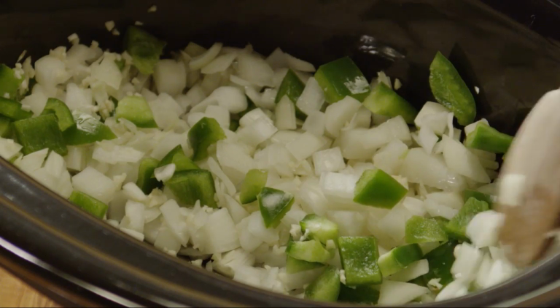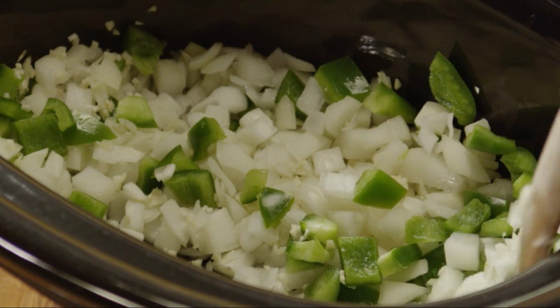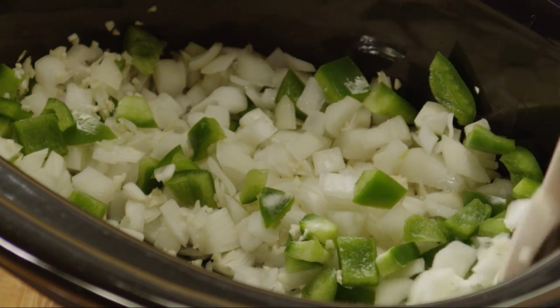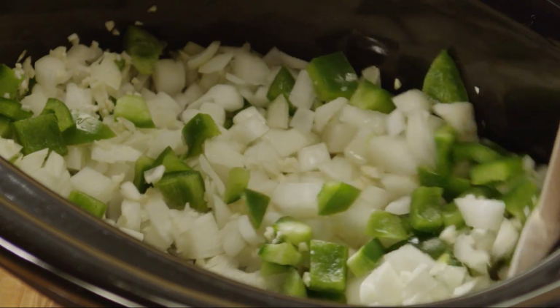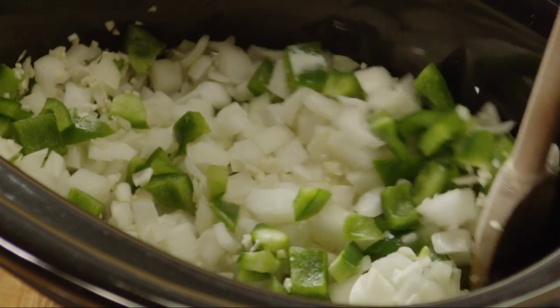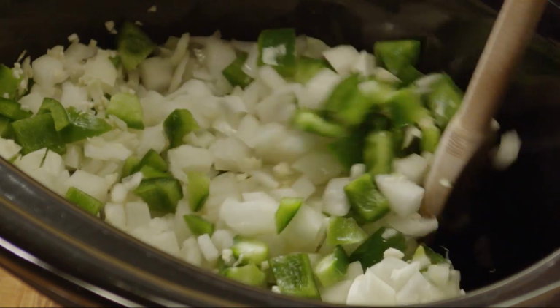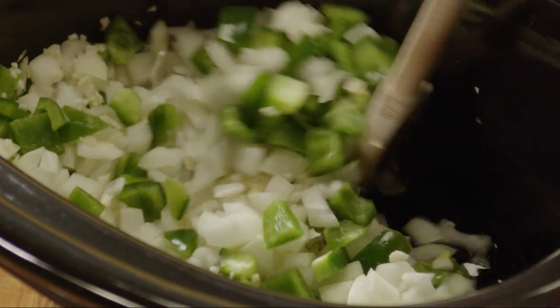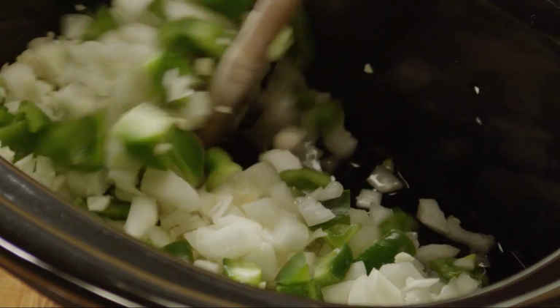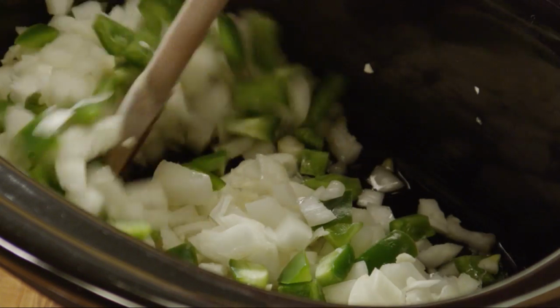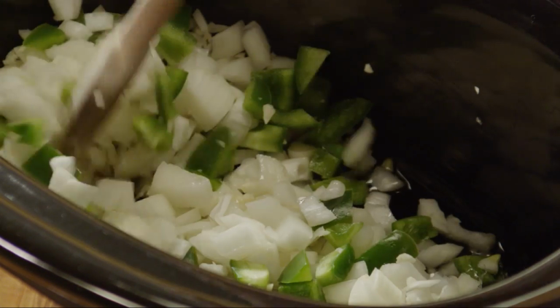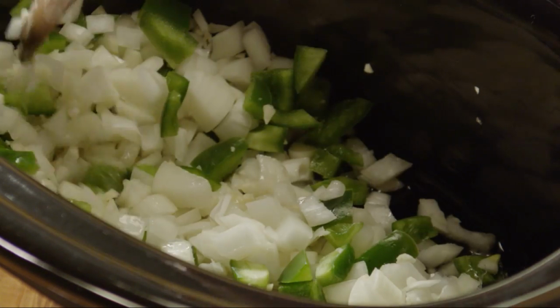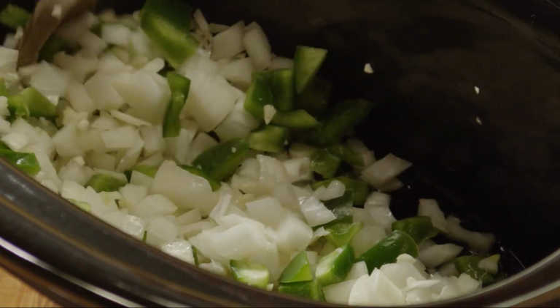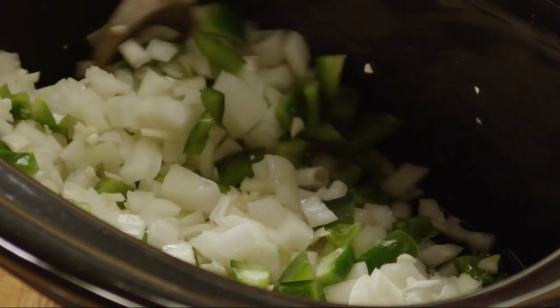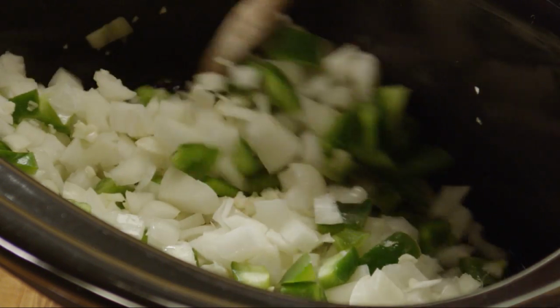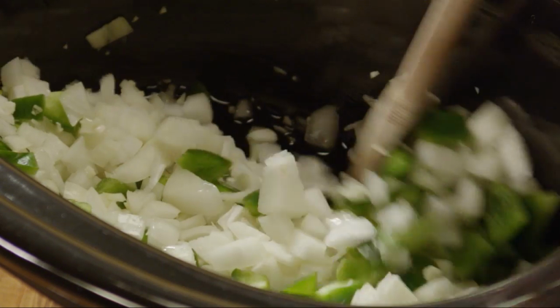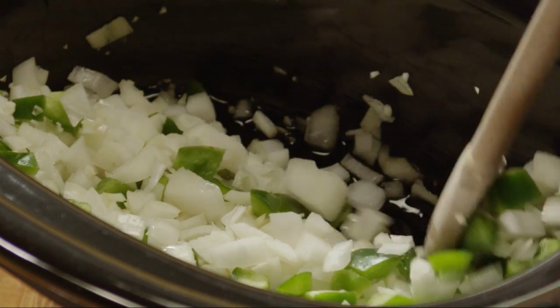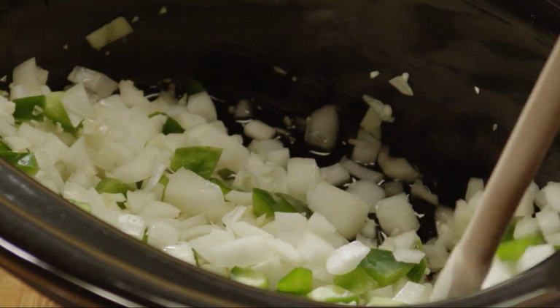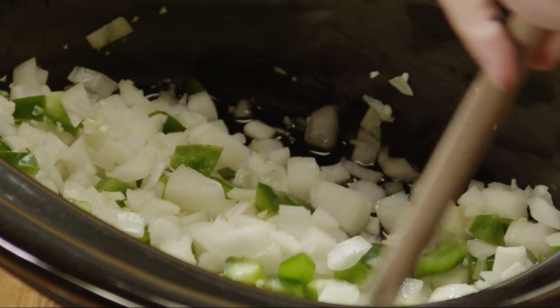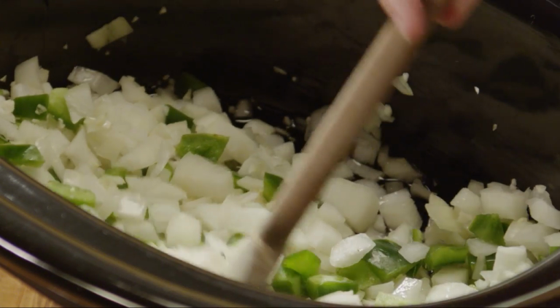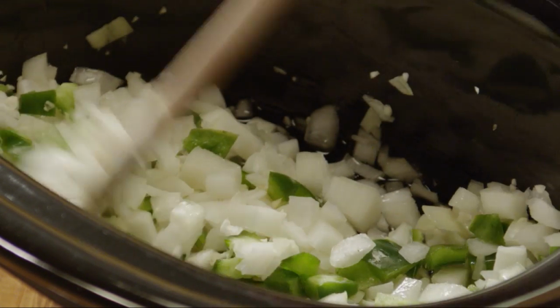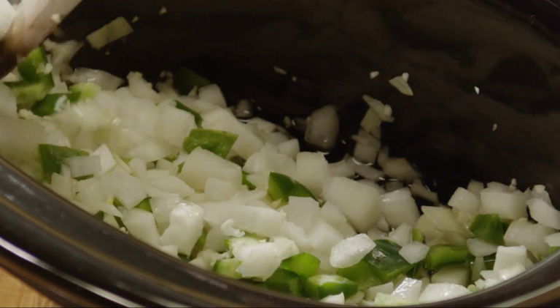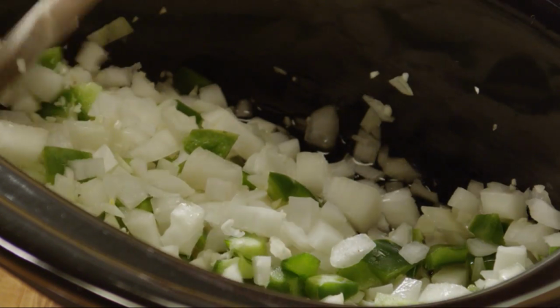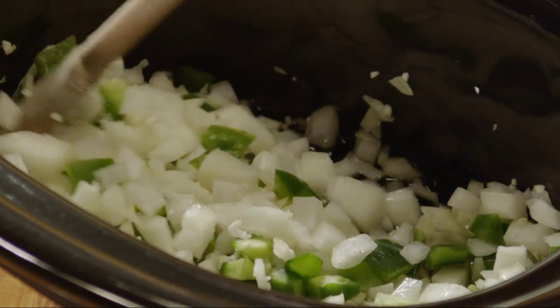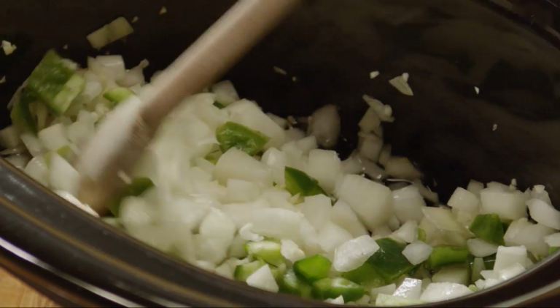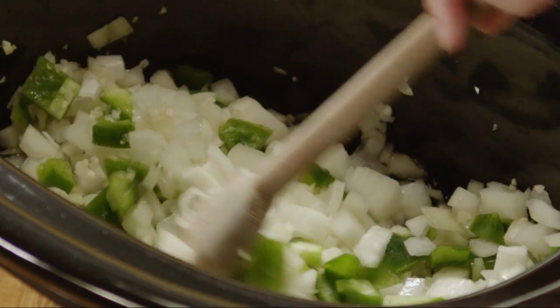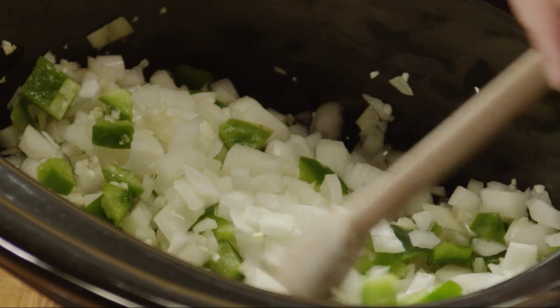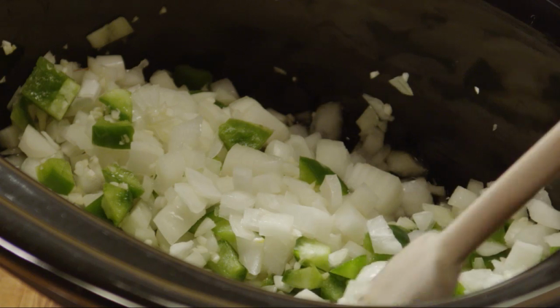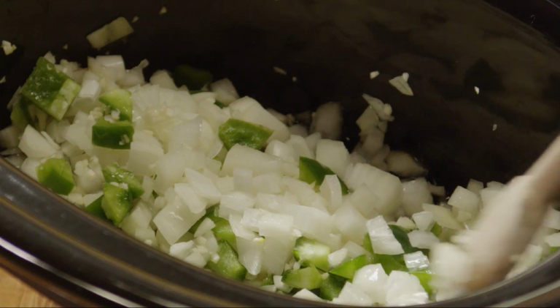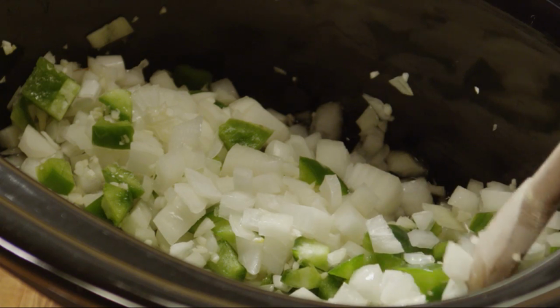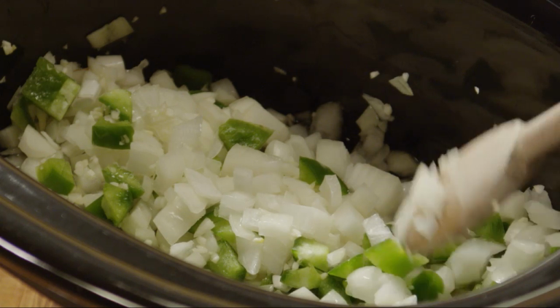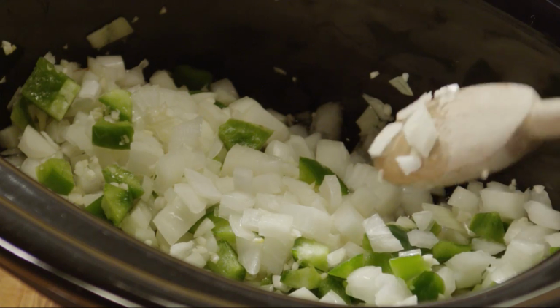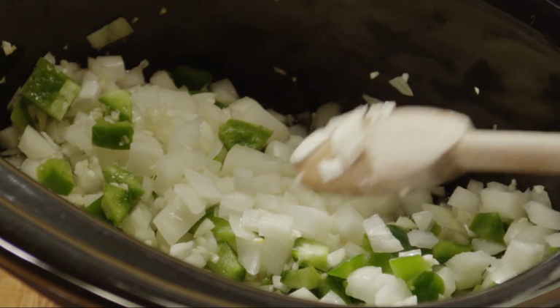Alternatively, if you don't have a crock pot, you could make this sauce in a large stock pot on the stove.